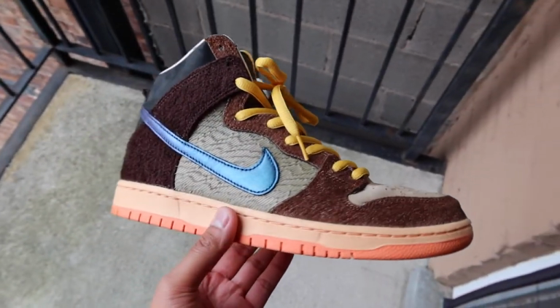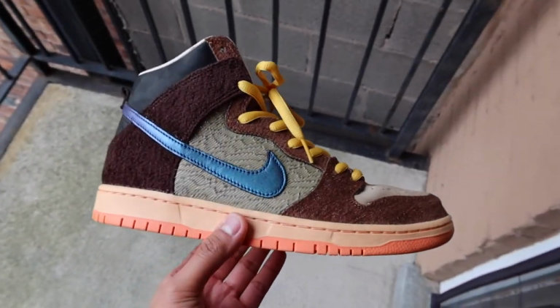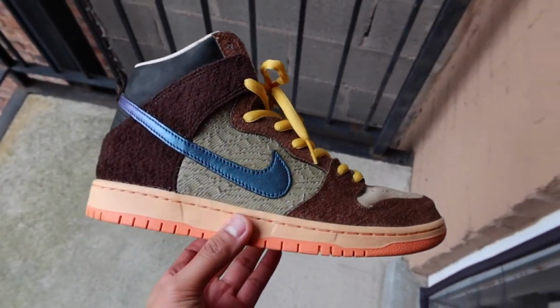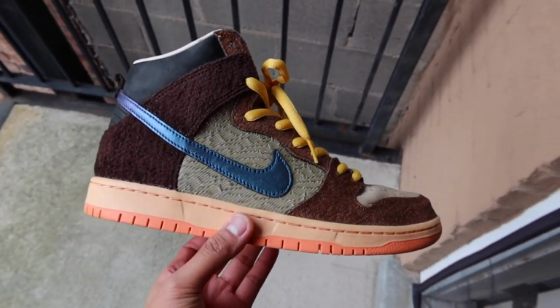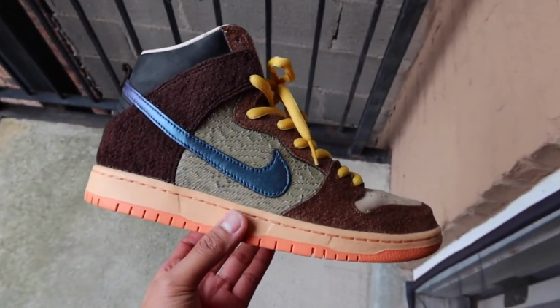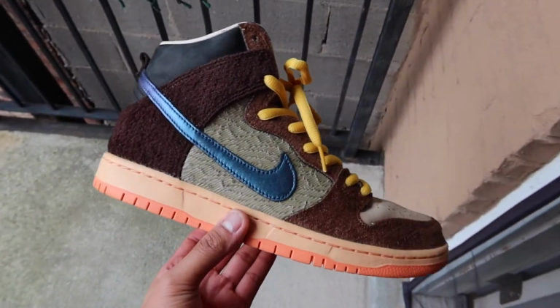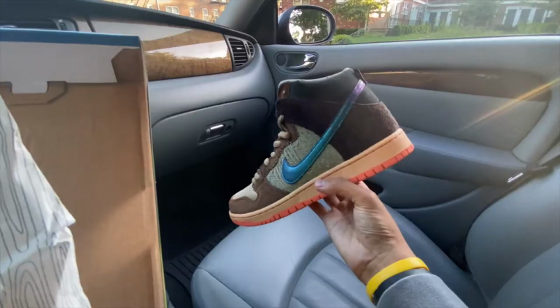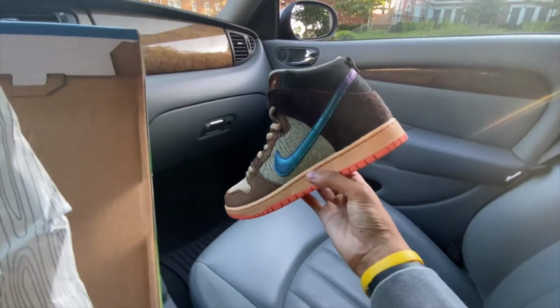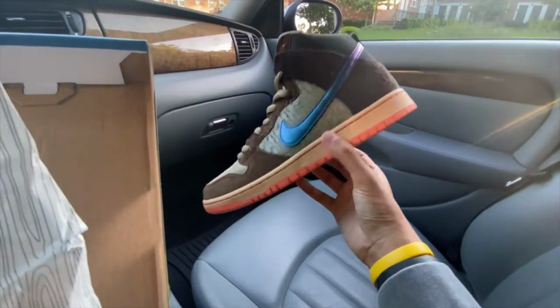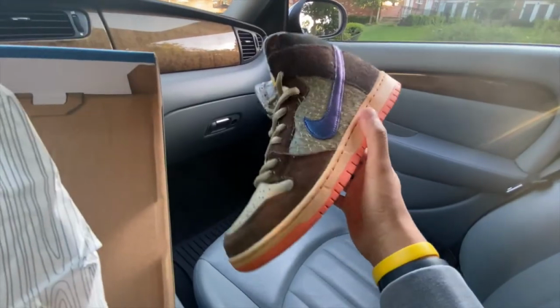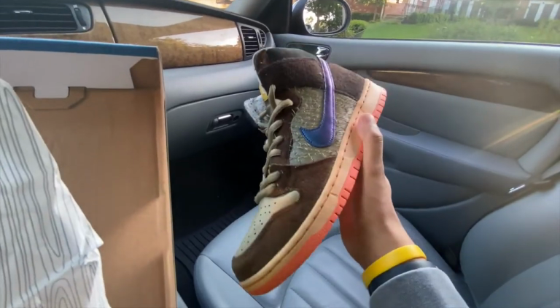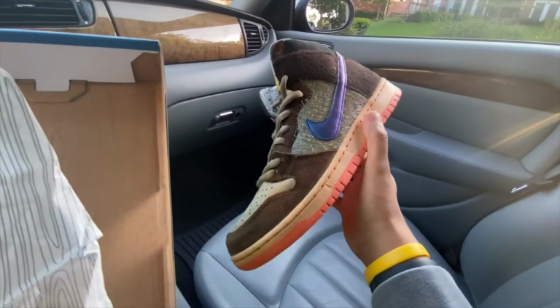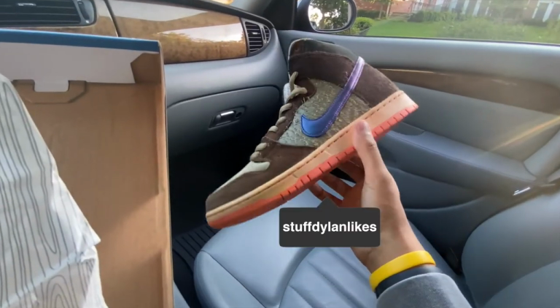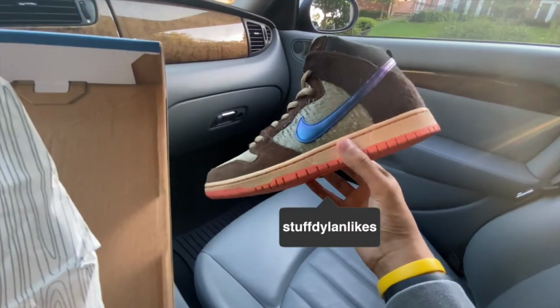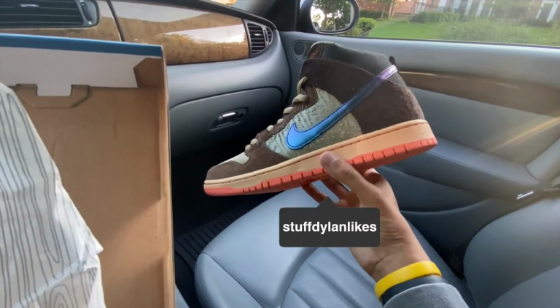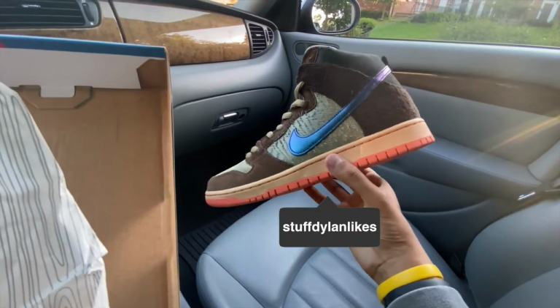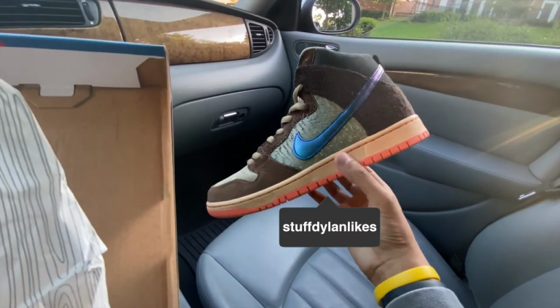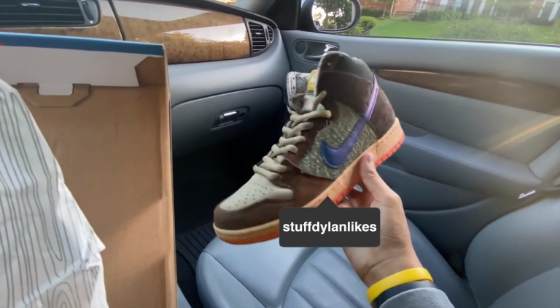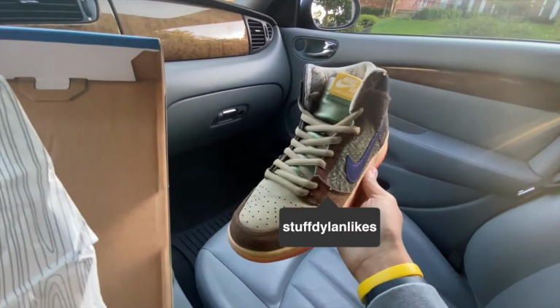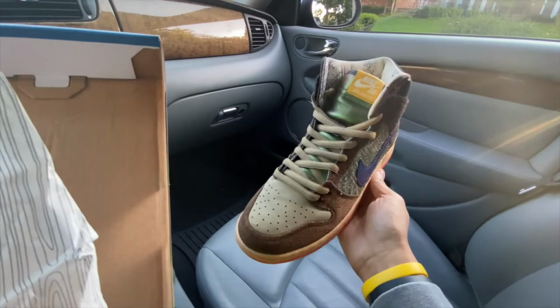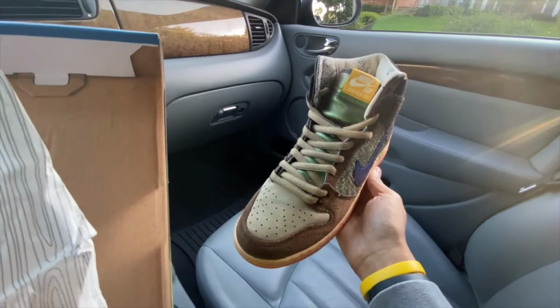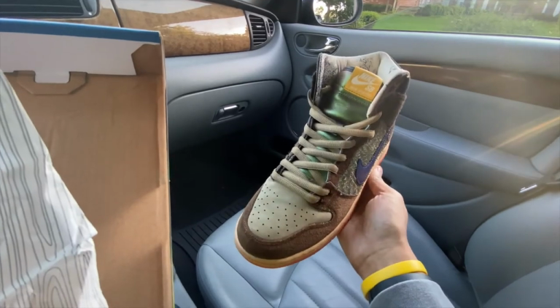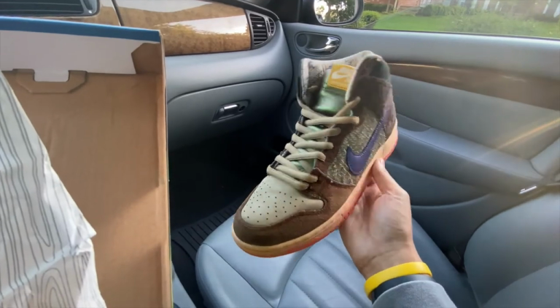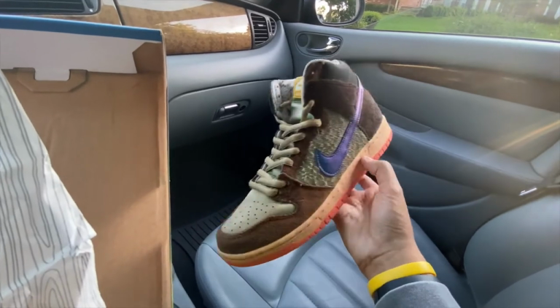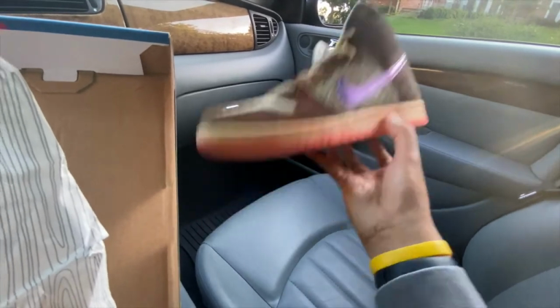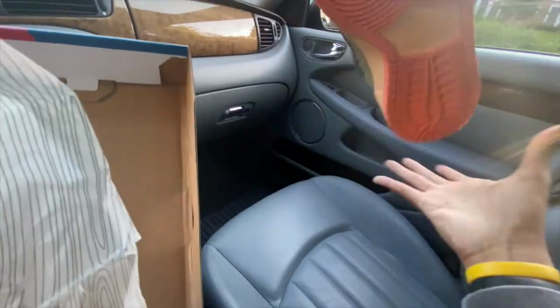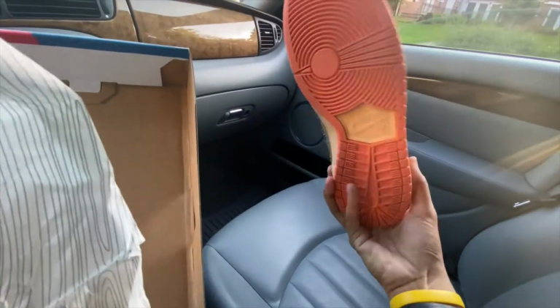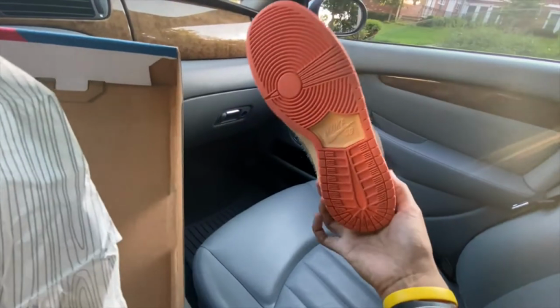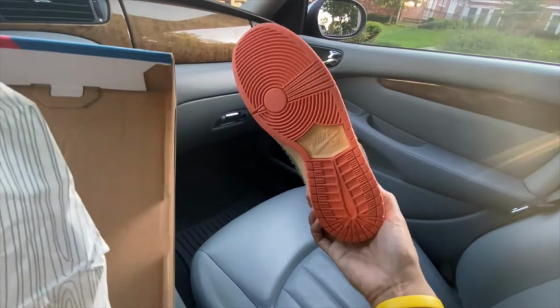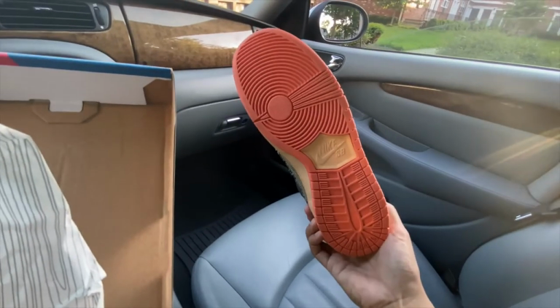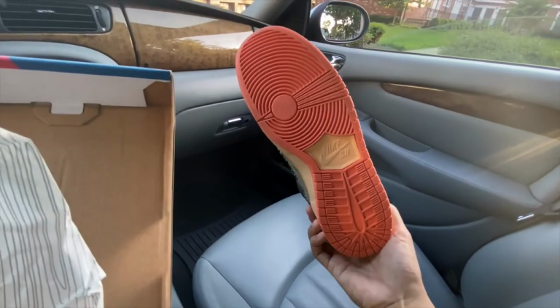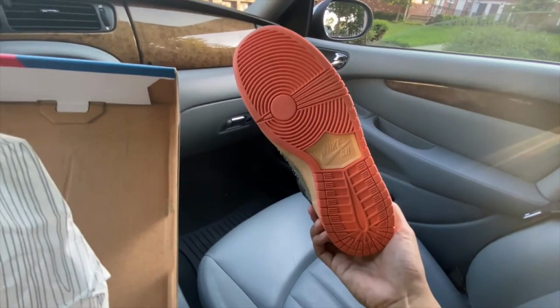If you're a fan of mine, be sure to follow me on Instagram at StuffdomeLikes for some quicker updates on pickups and other sneaker-related content.